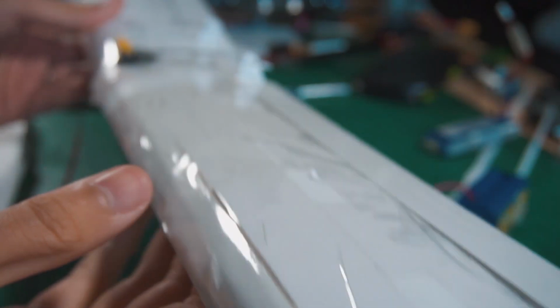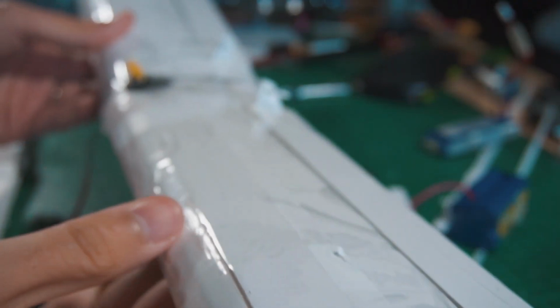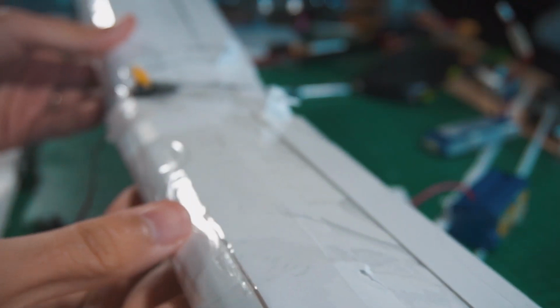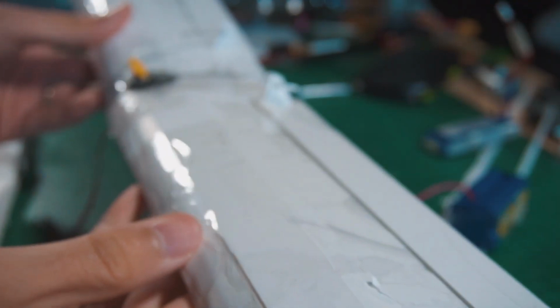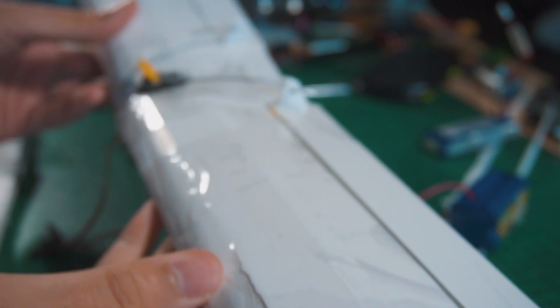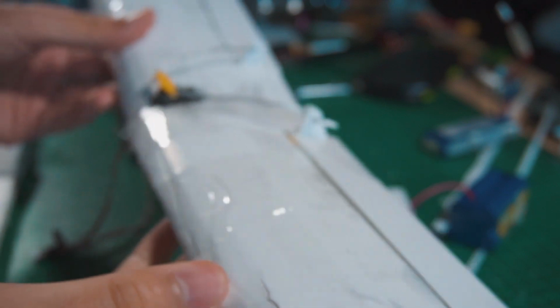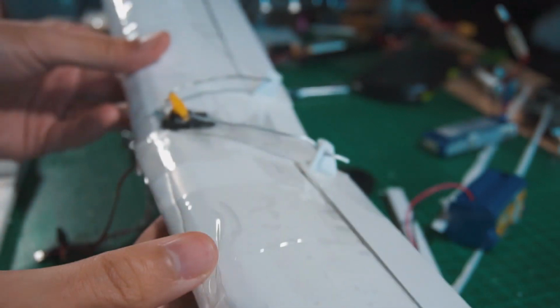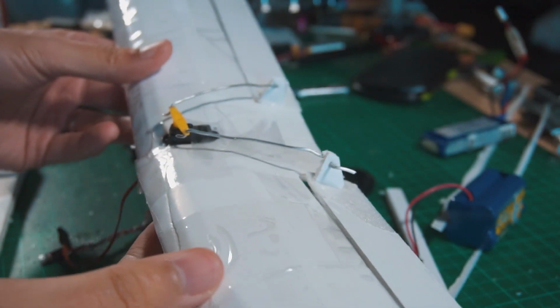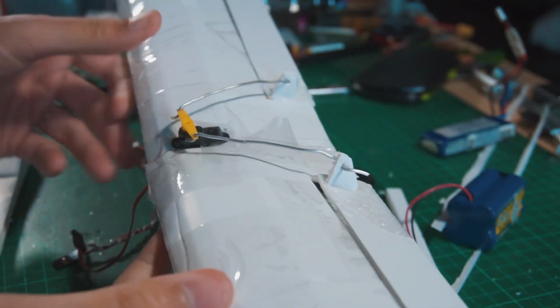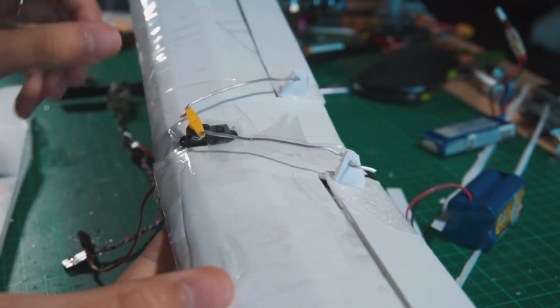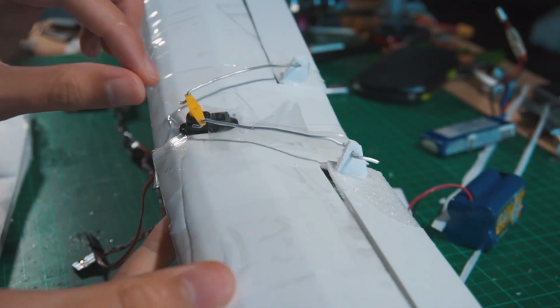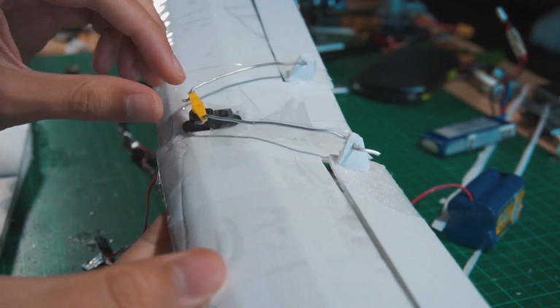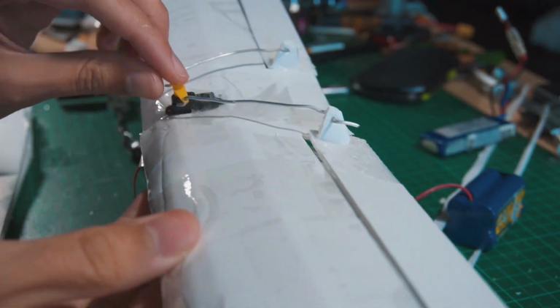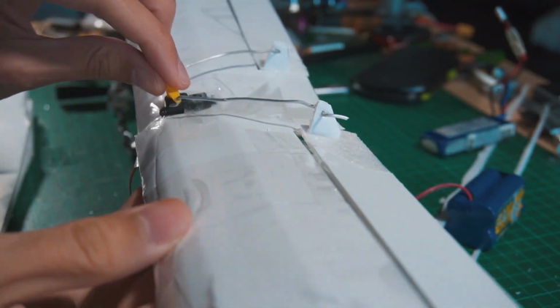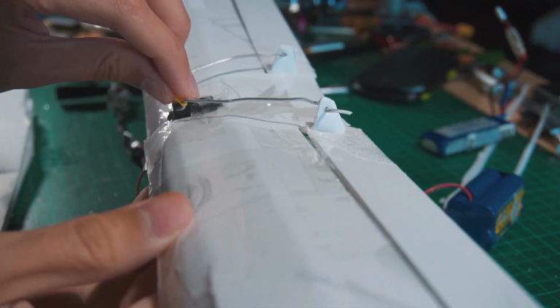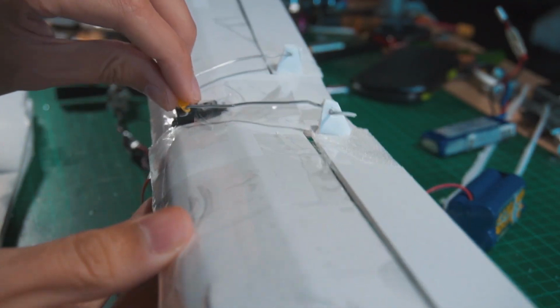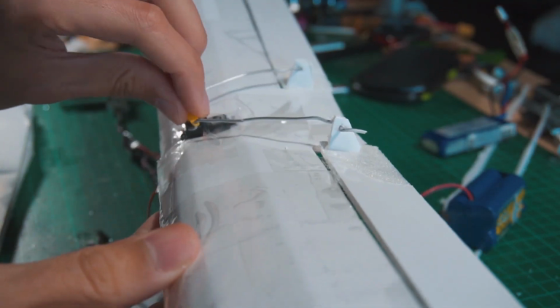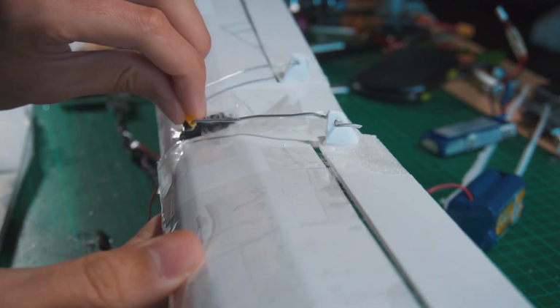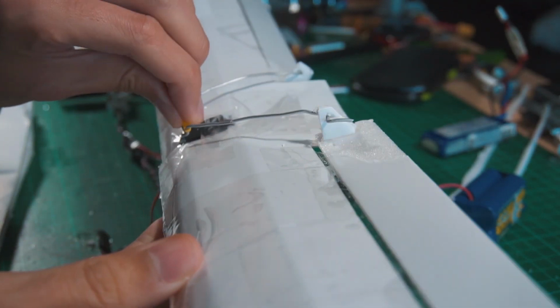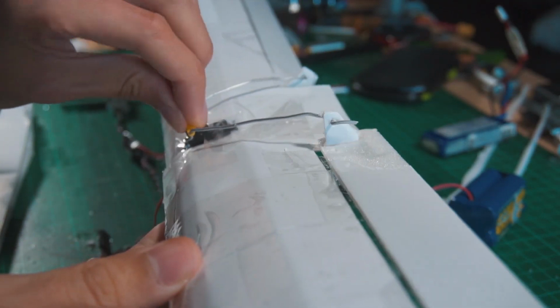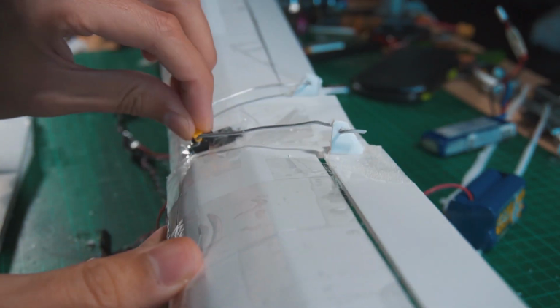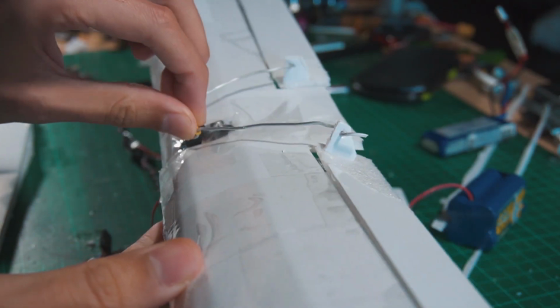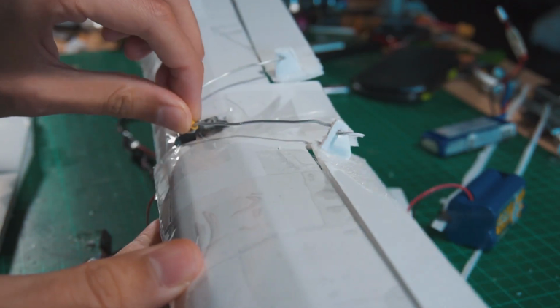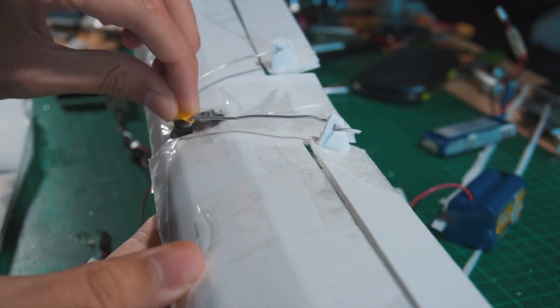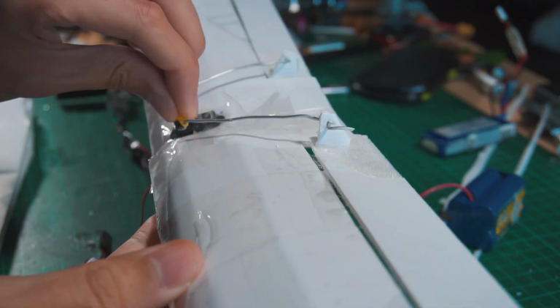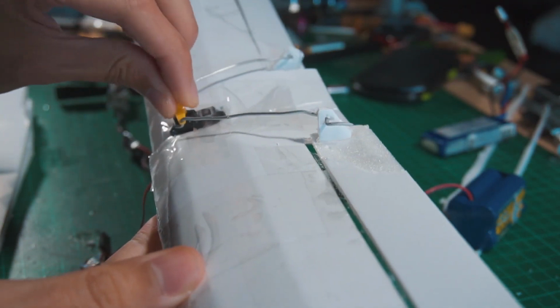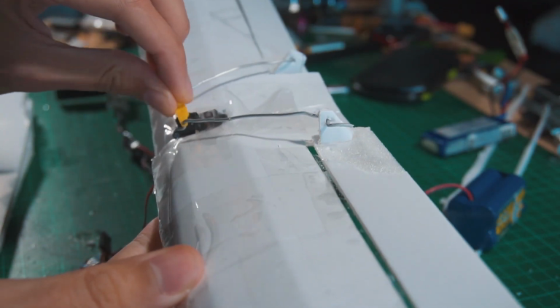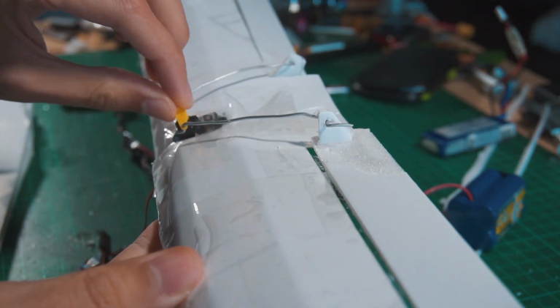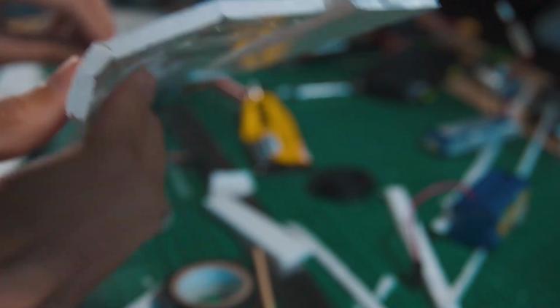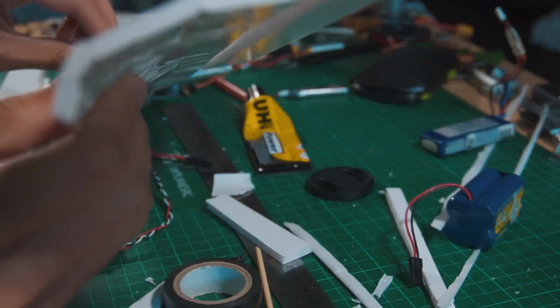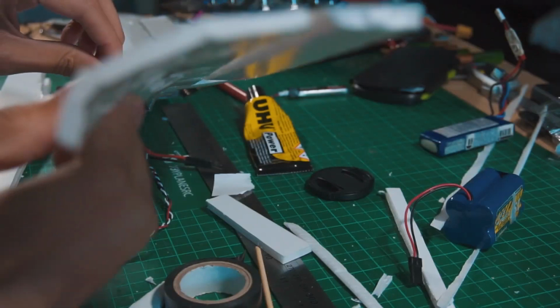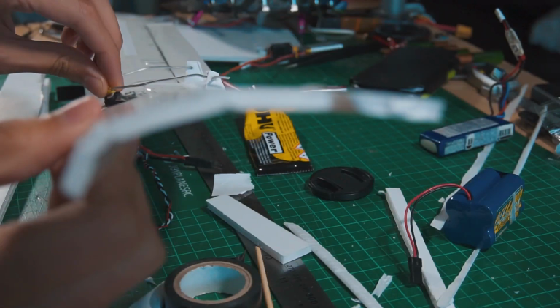Here you can see how I put the servo in place to control both ailerons. Very simple system.